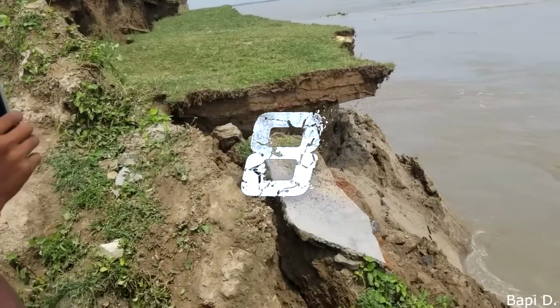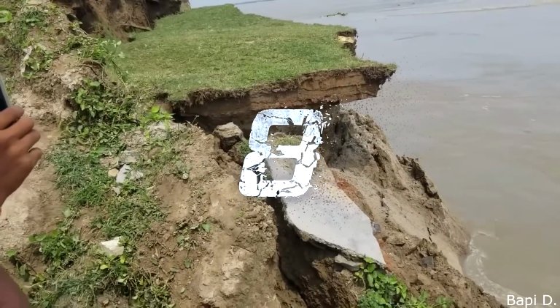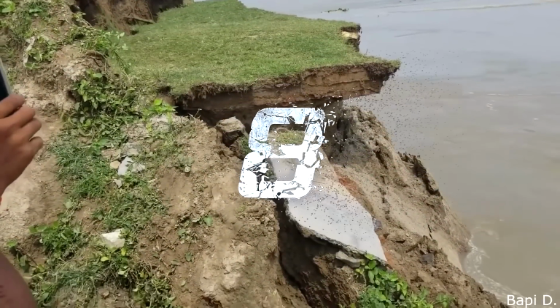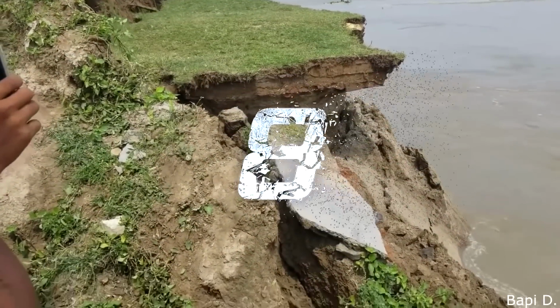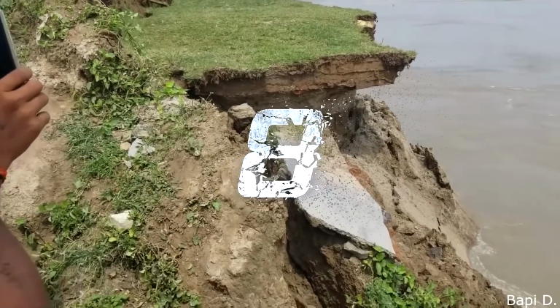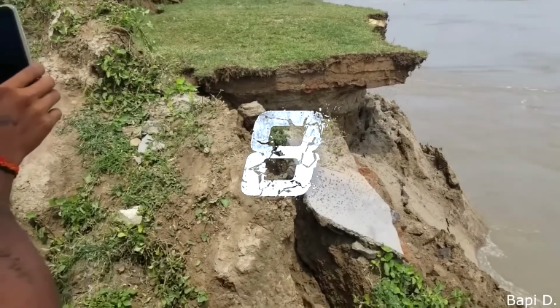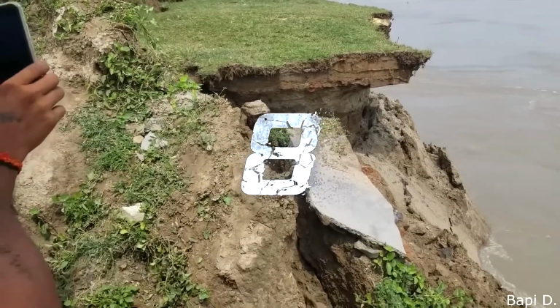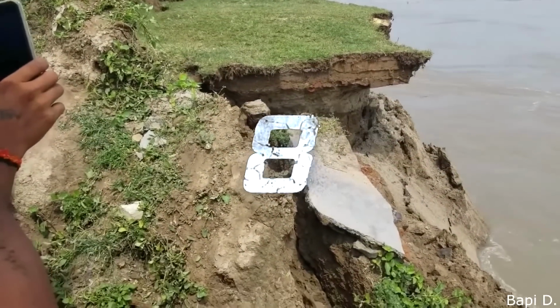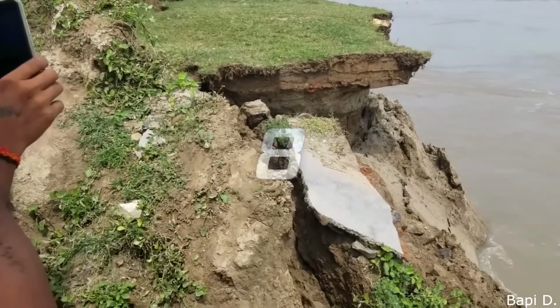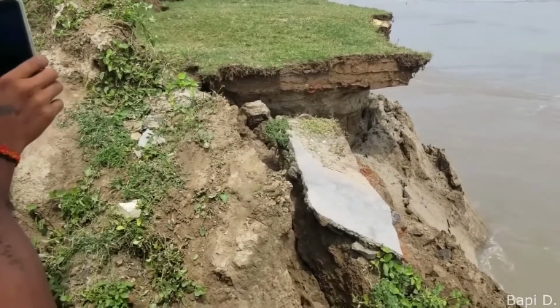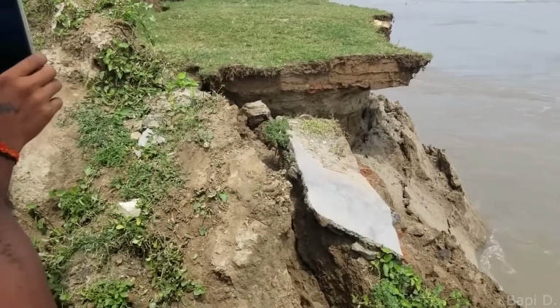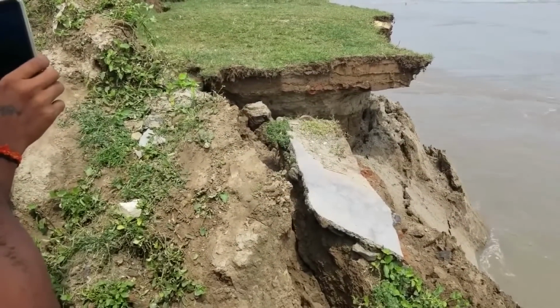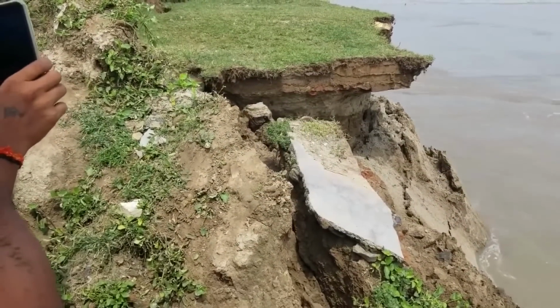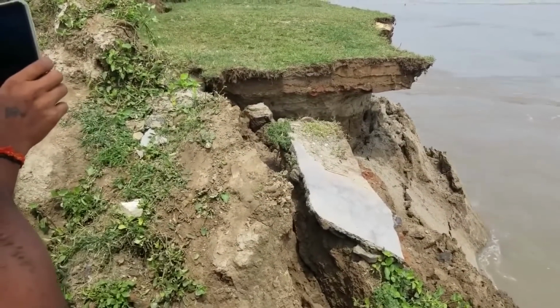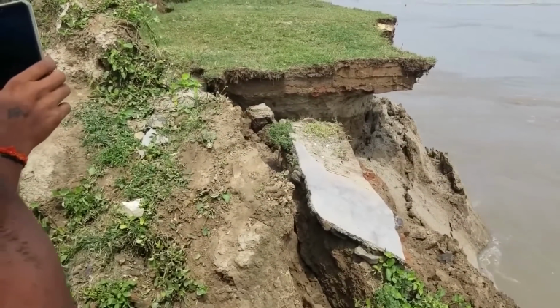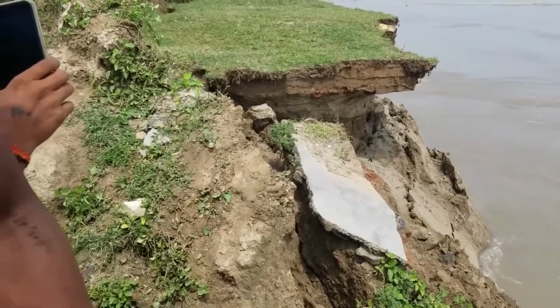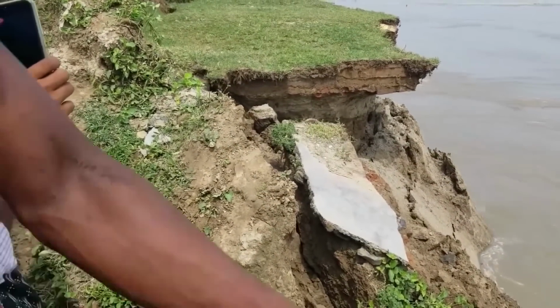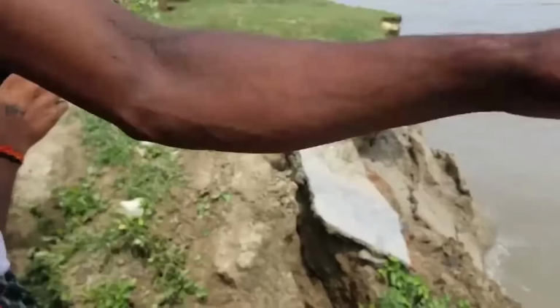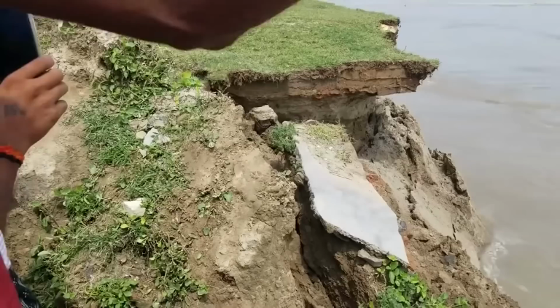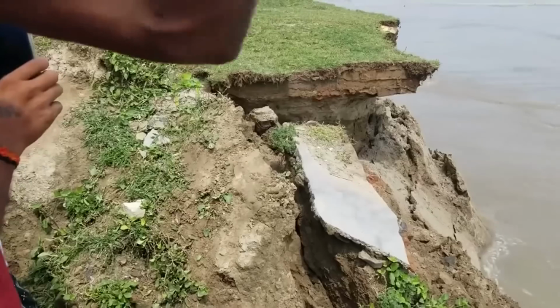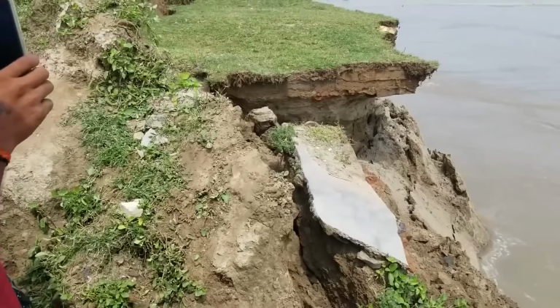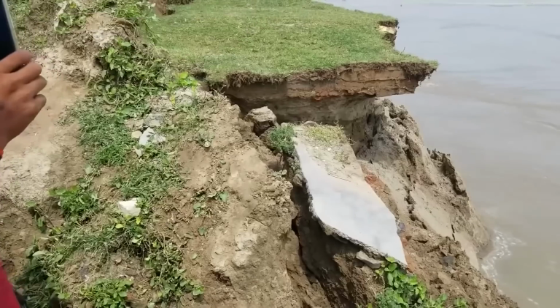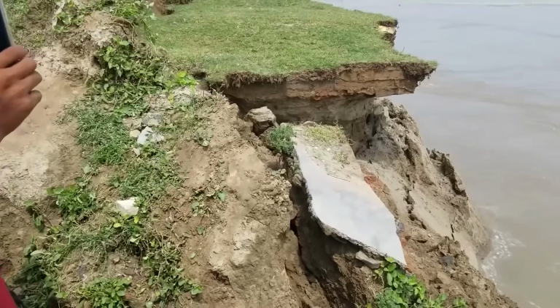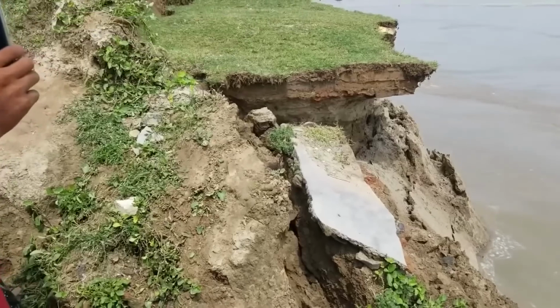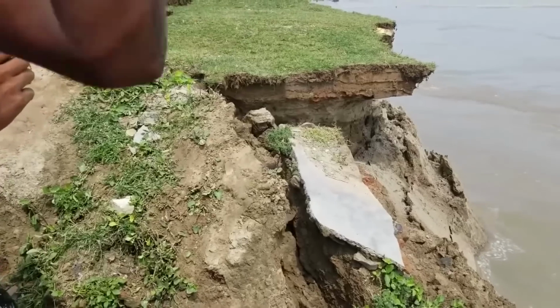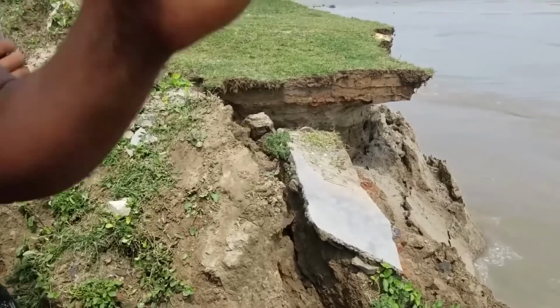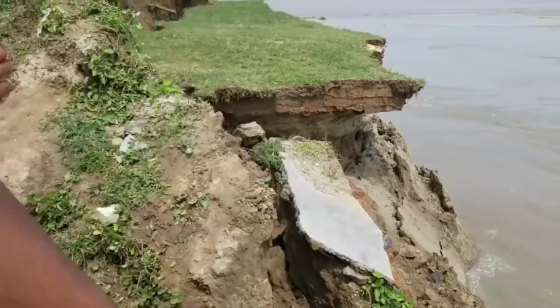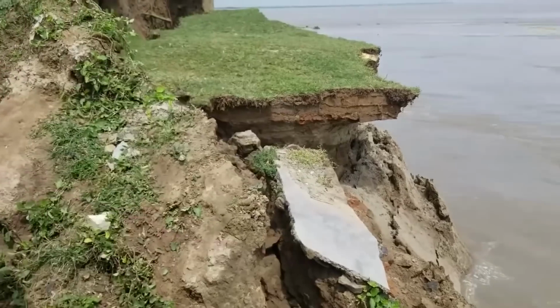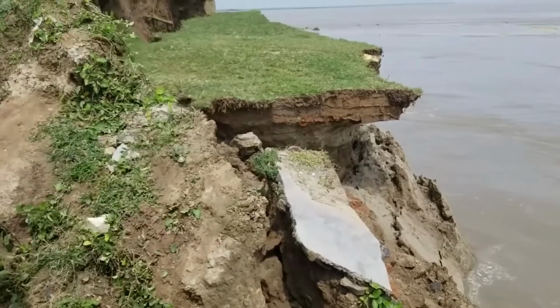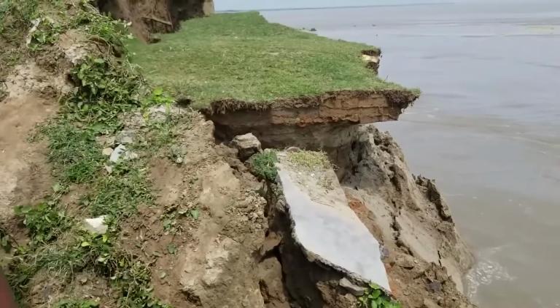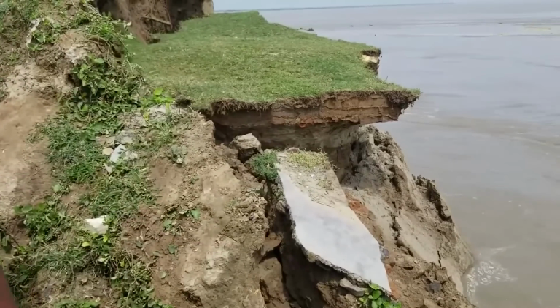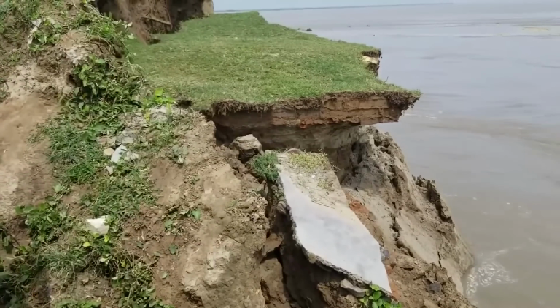Number 8: A large chunk of land crumbles away and falls into the Ganges River during a flood.